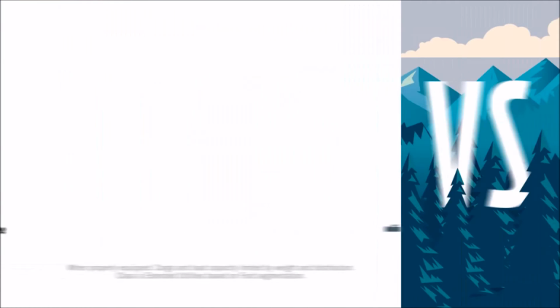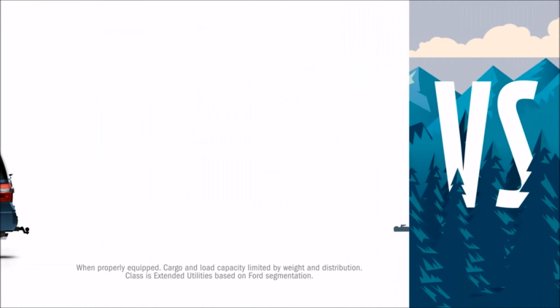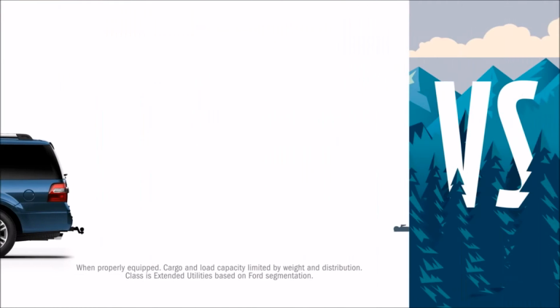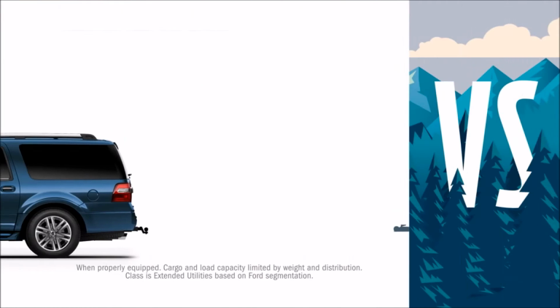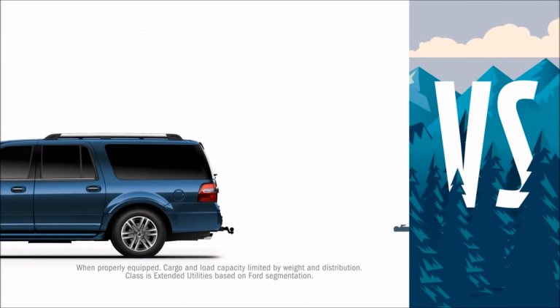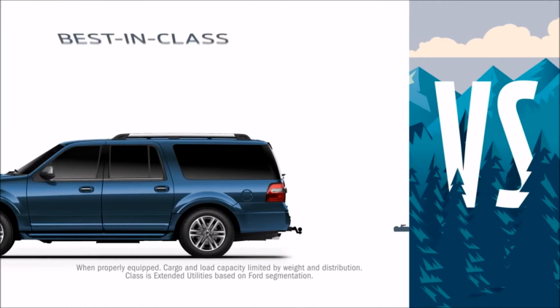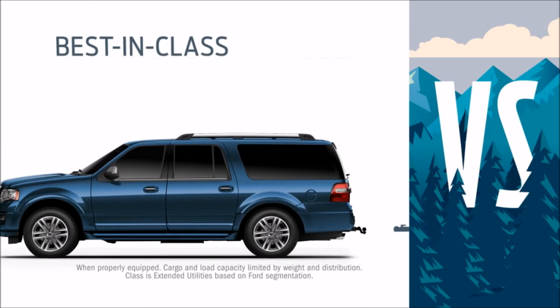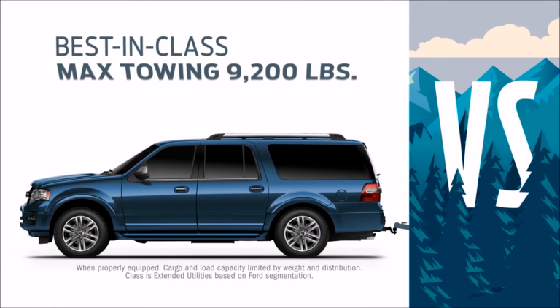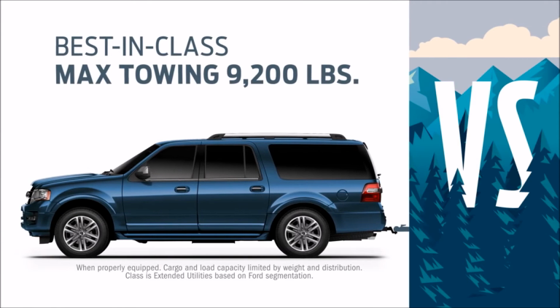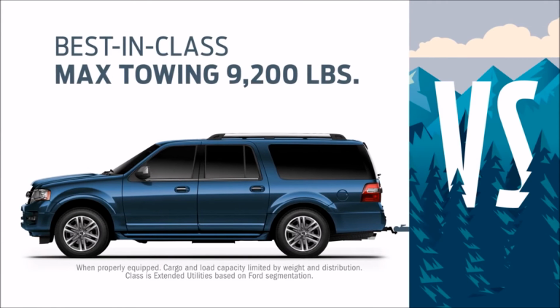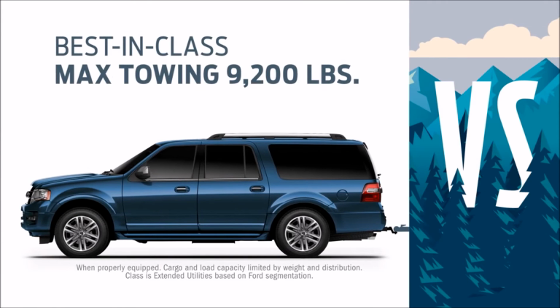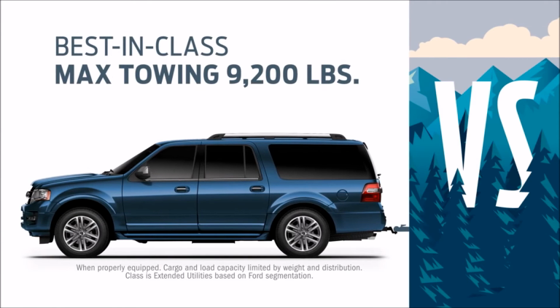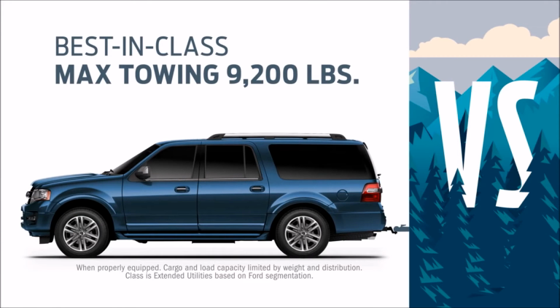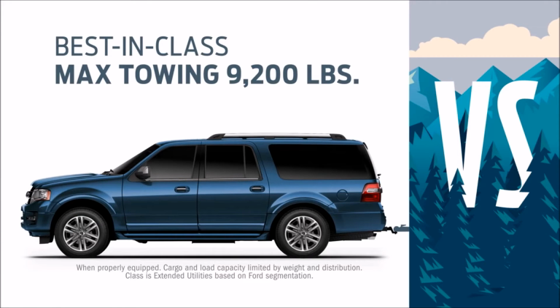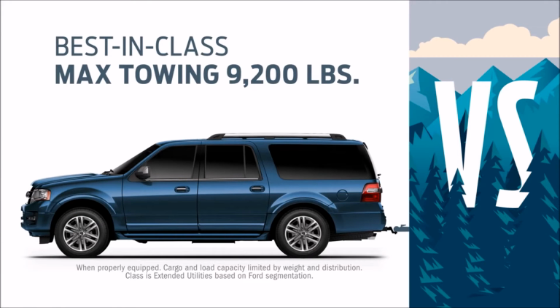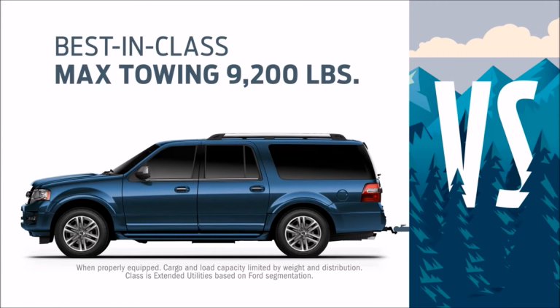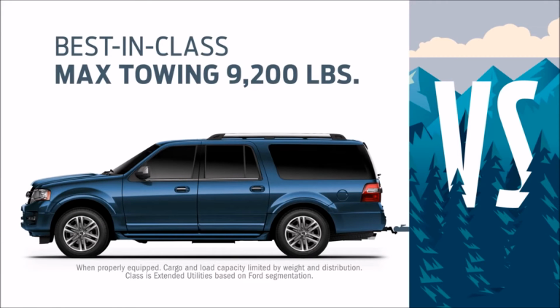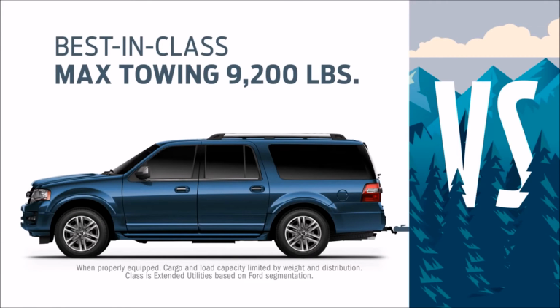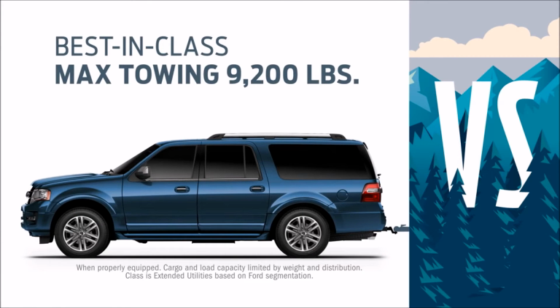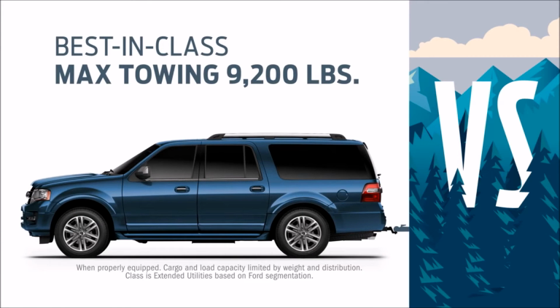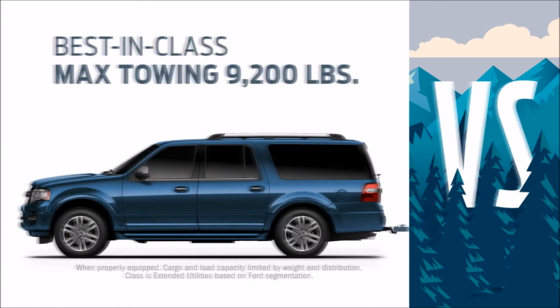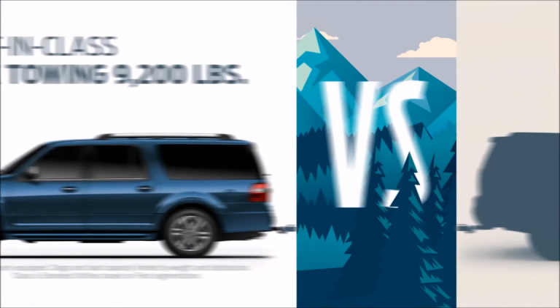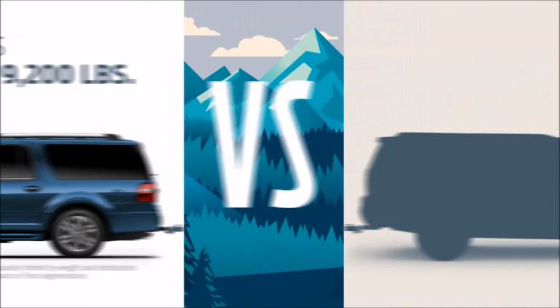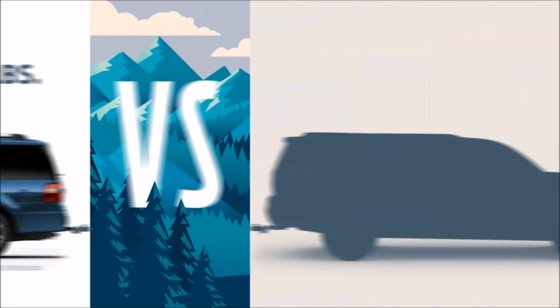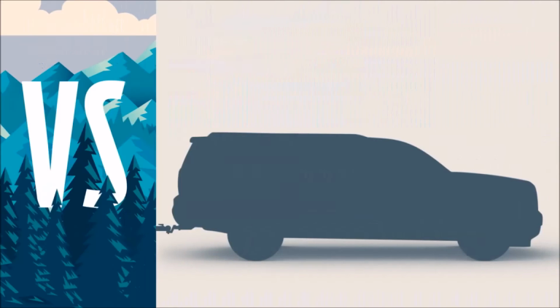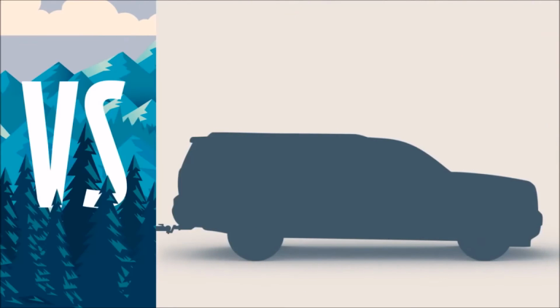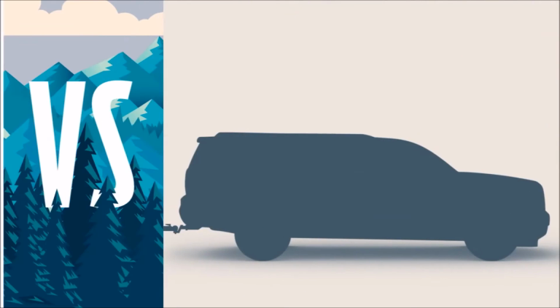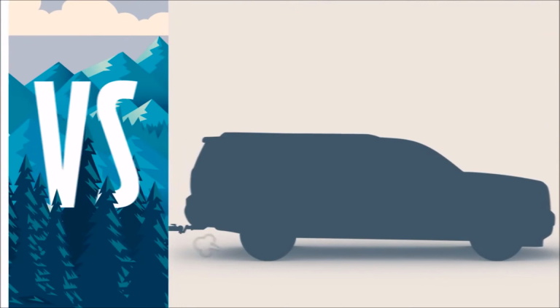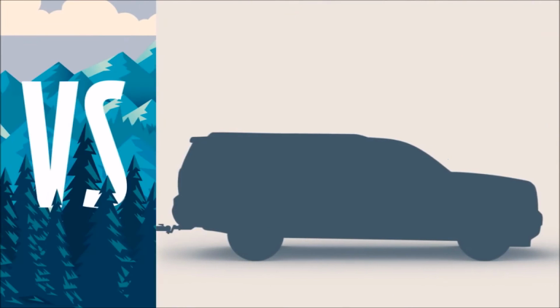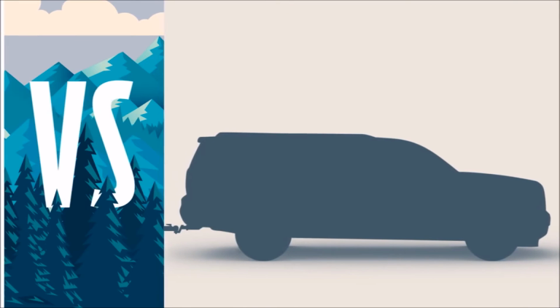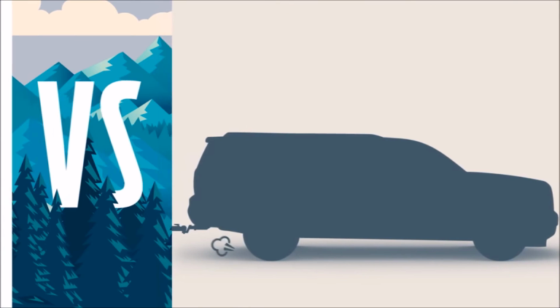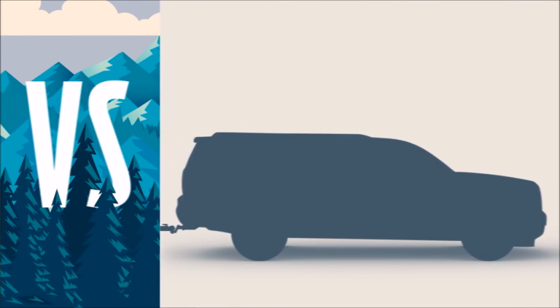Expedition EL gives you best-in-class maximum towing of 9,200 pounds. The Suburban doesn't give you that kind of pull.